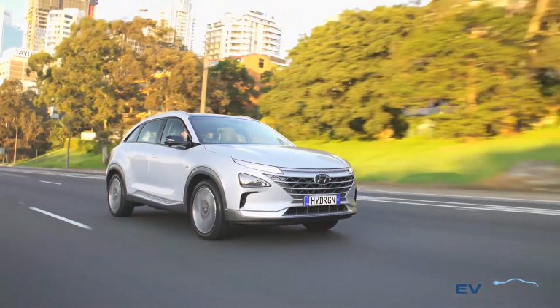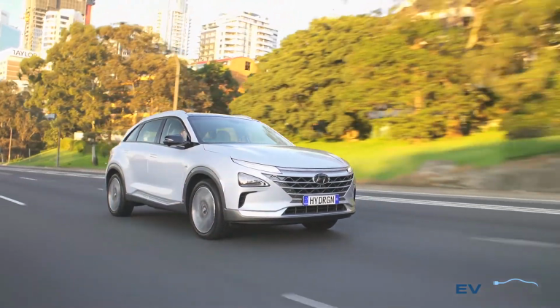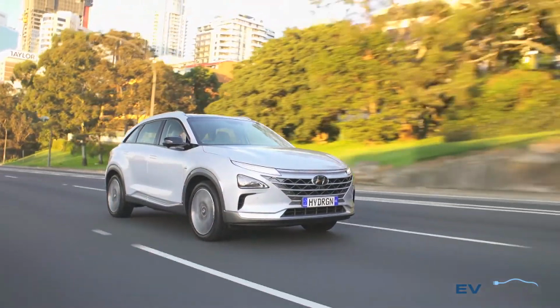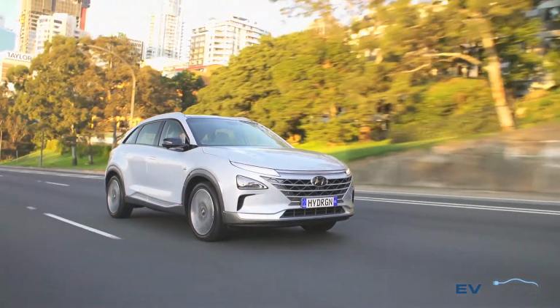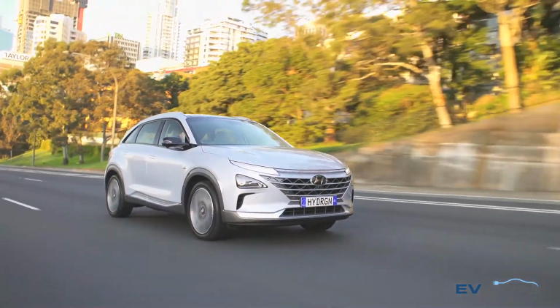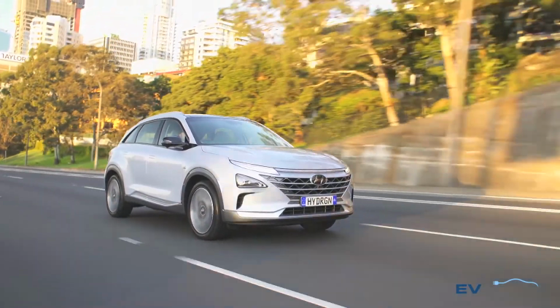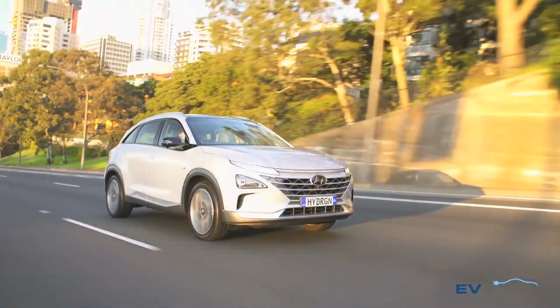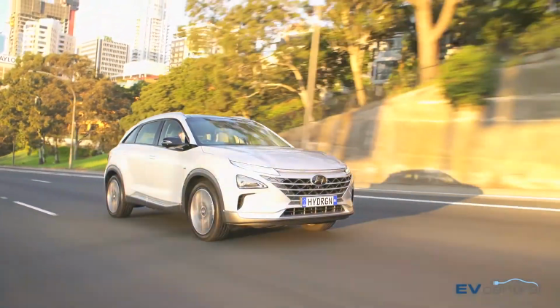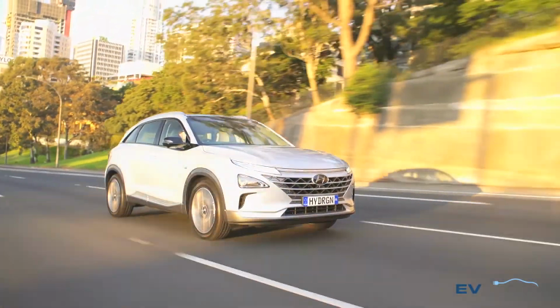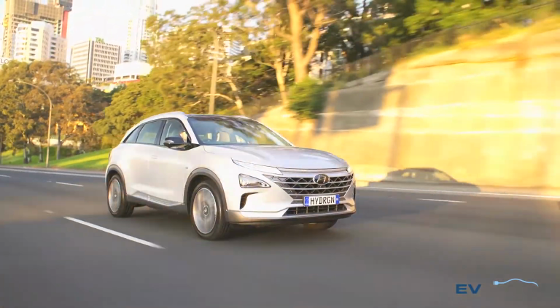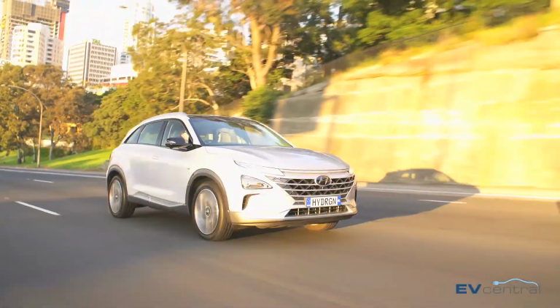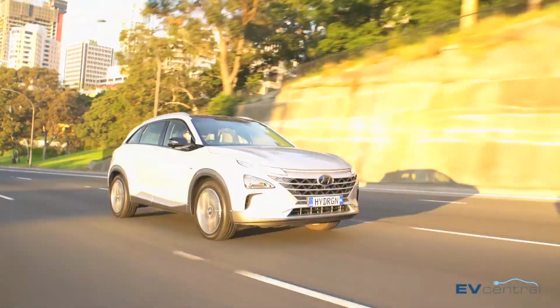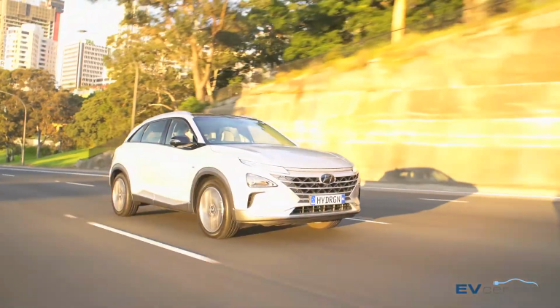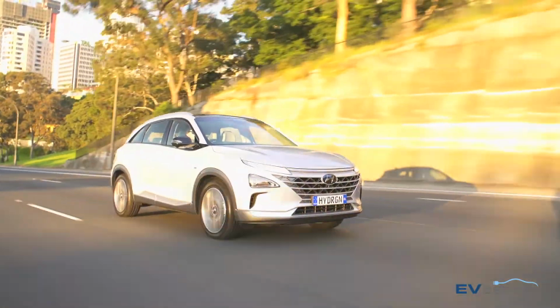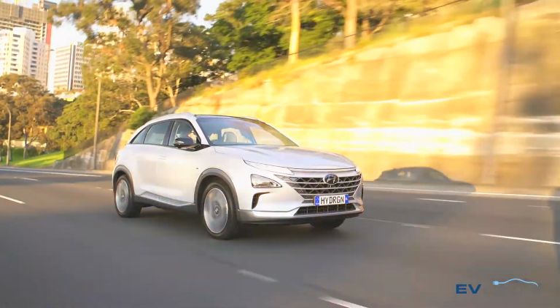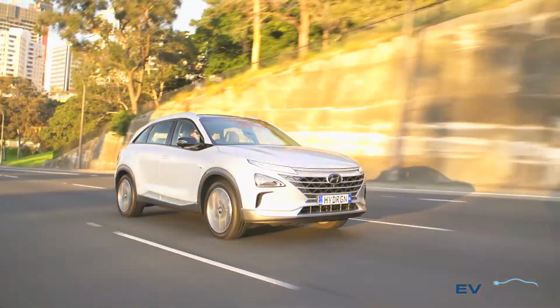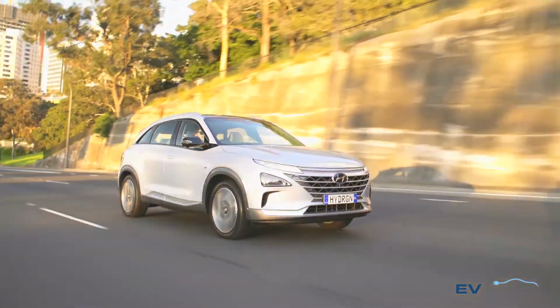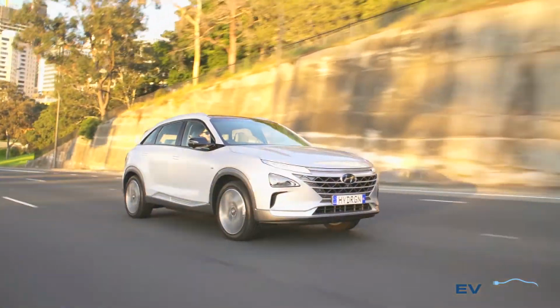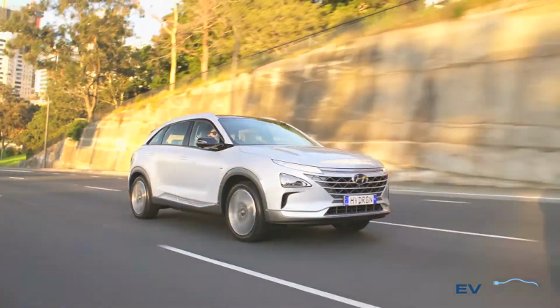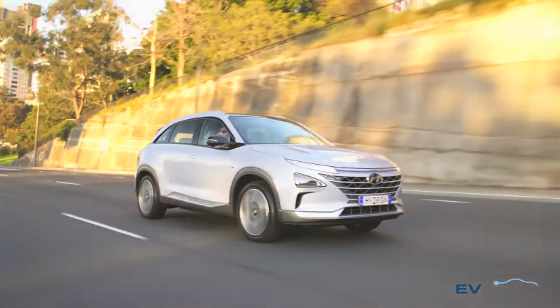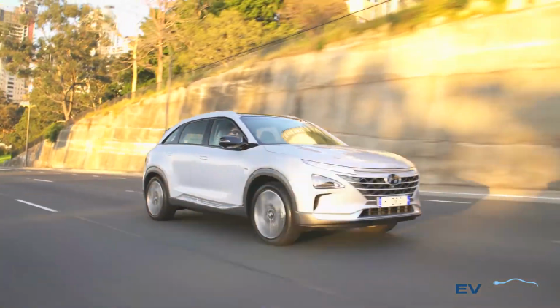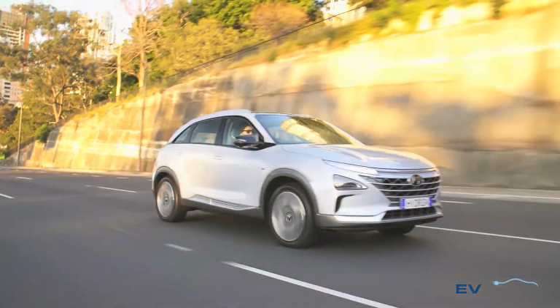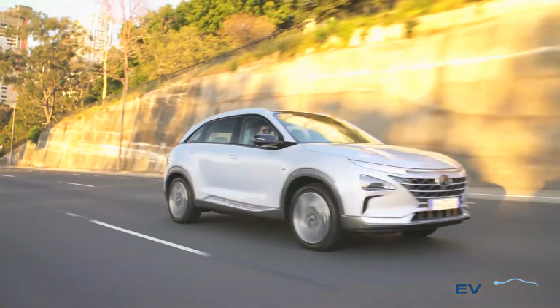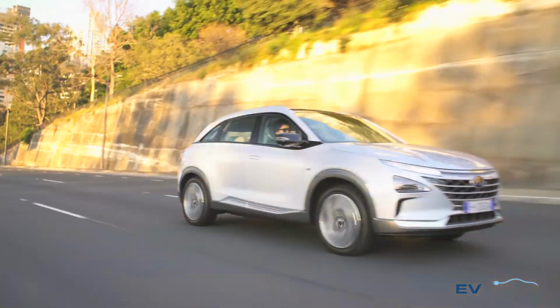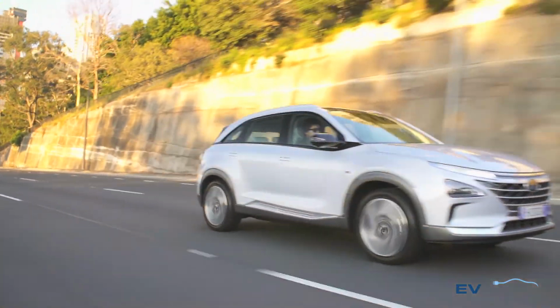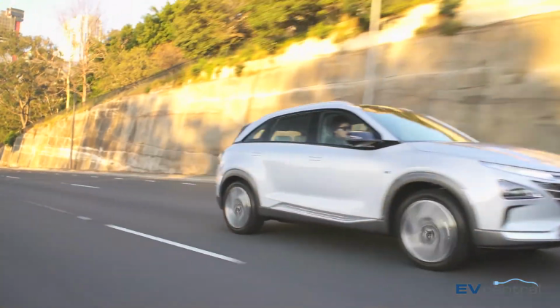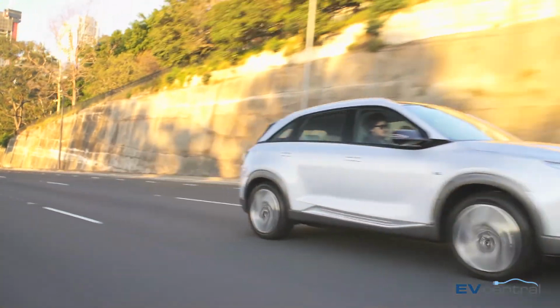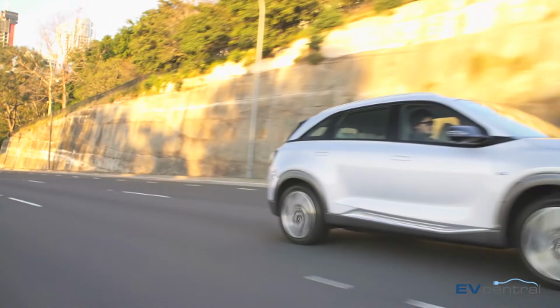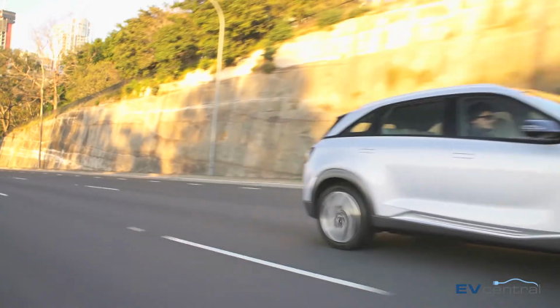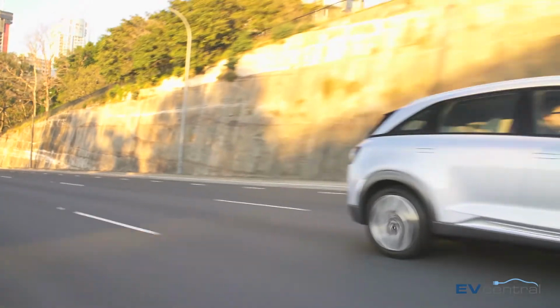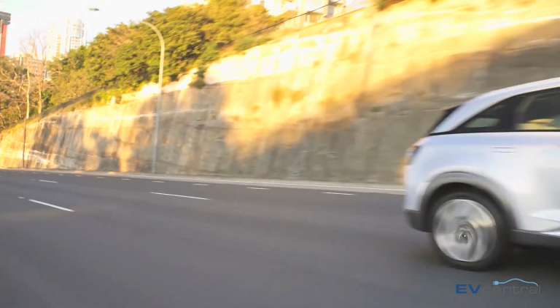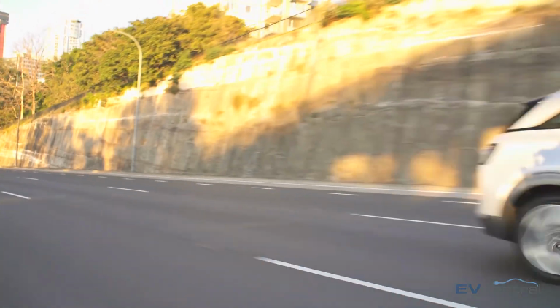Still, the Nexo represents the next step in the gradual evolution of hydrogen fuel cells in Australia.